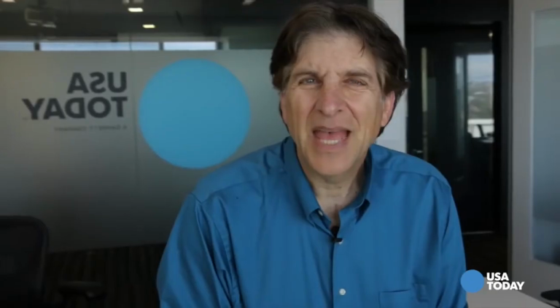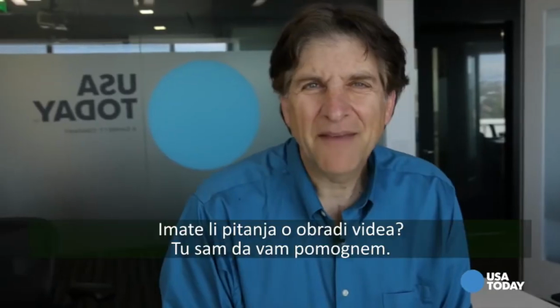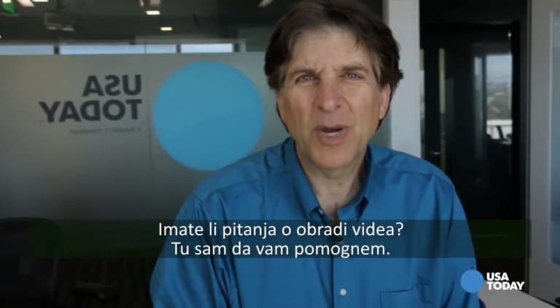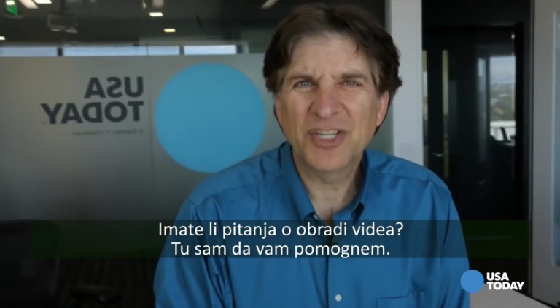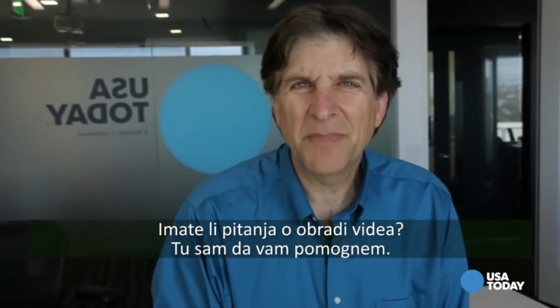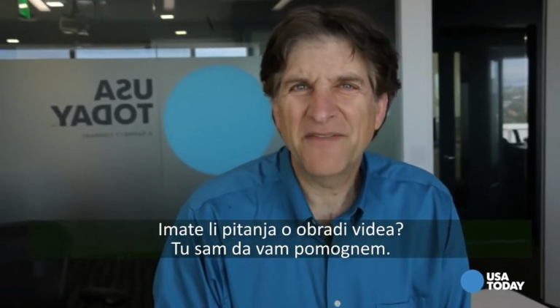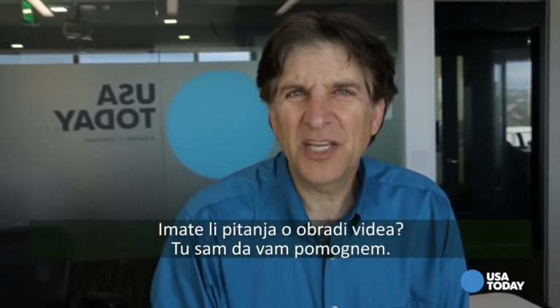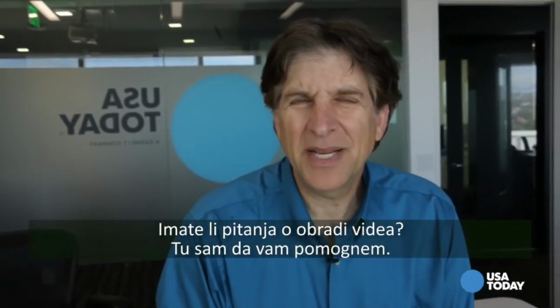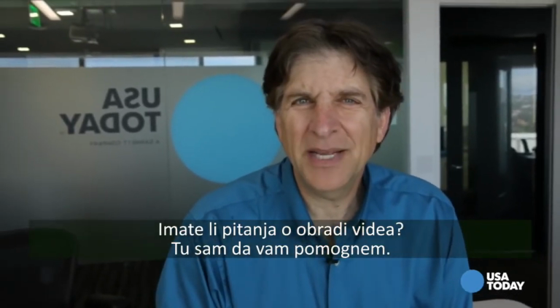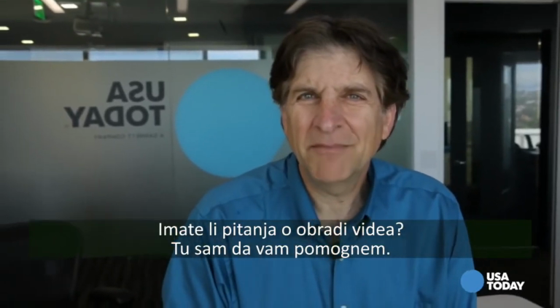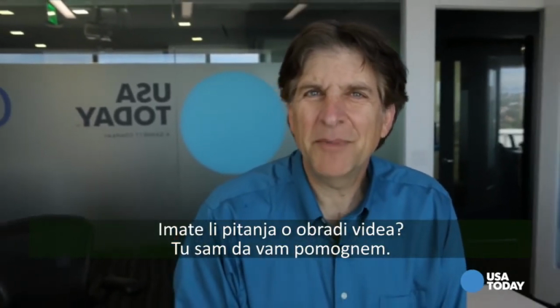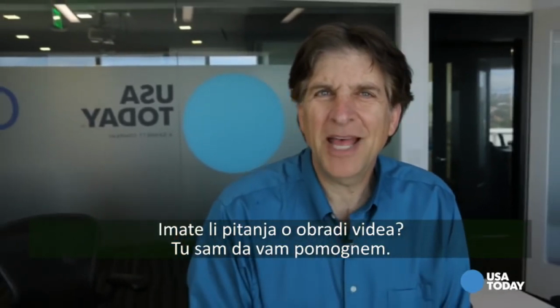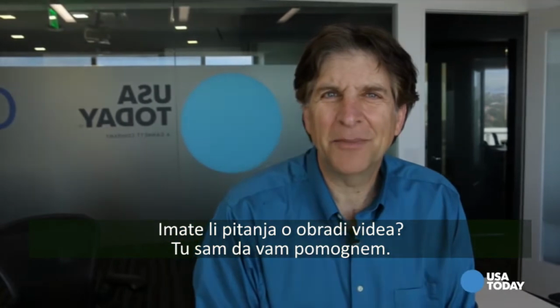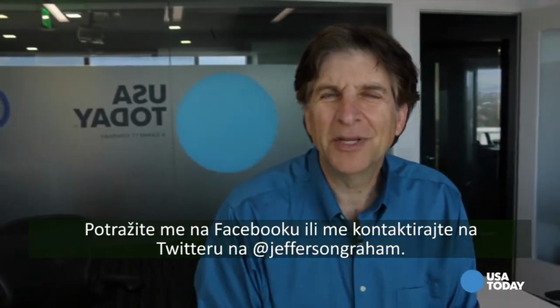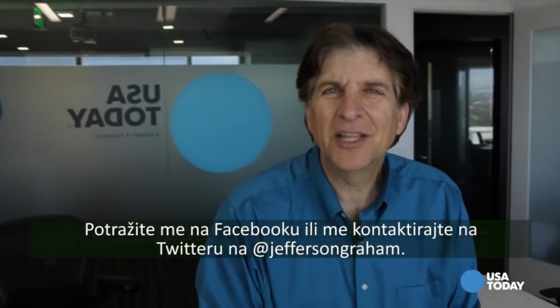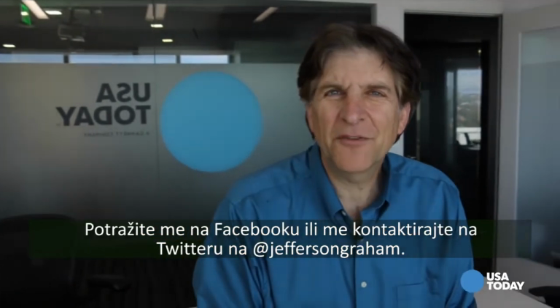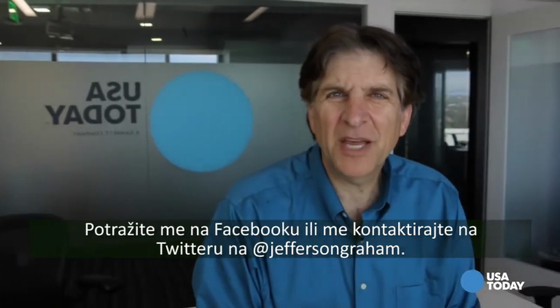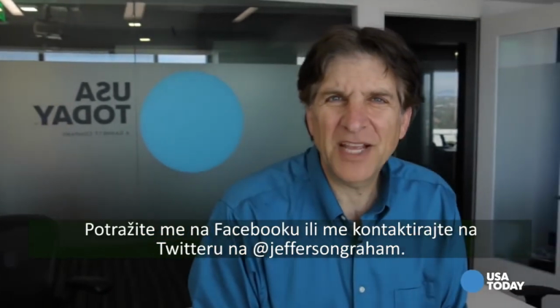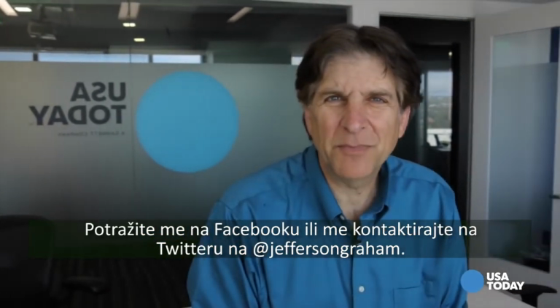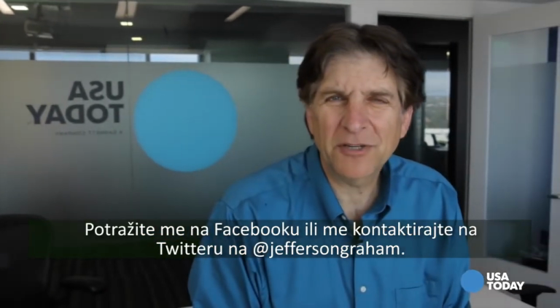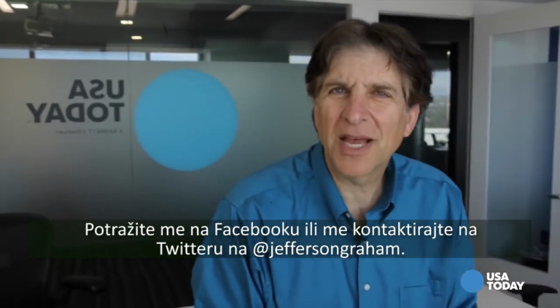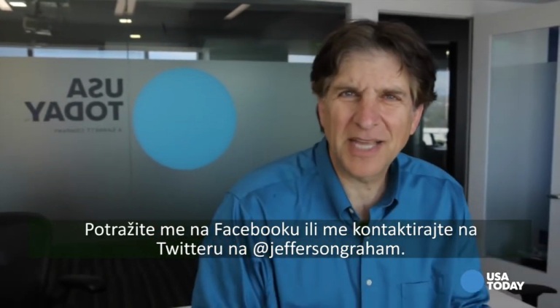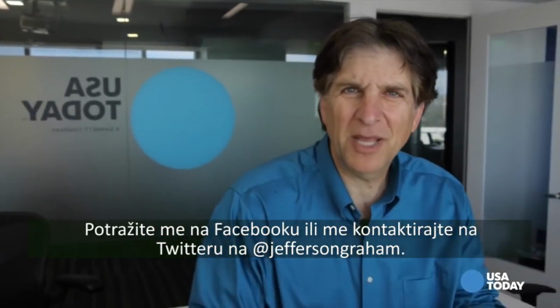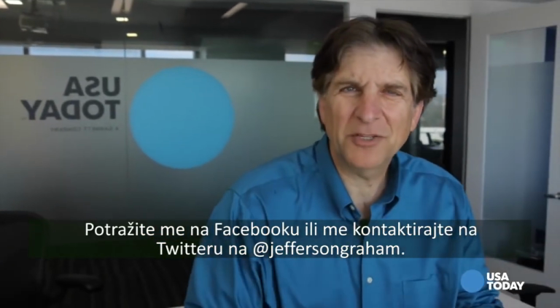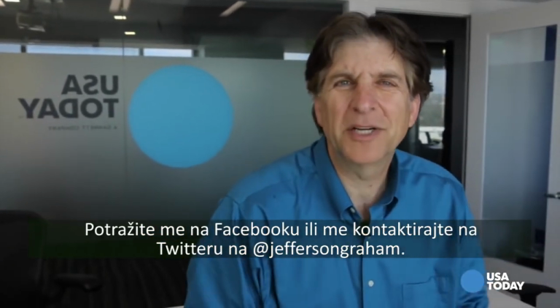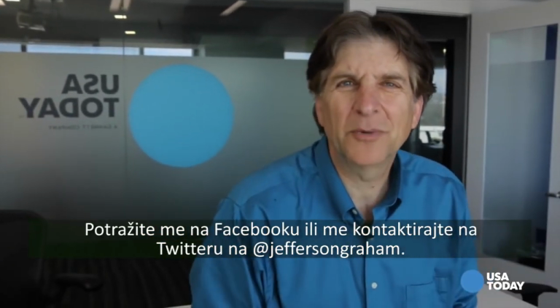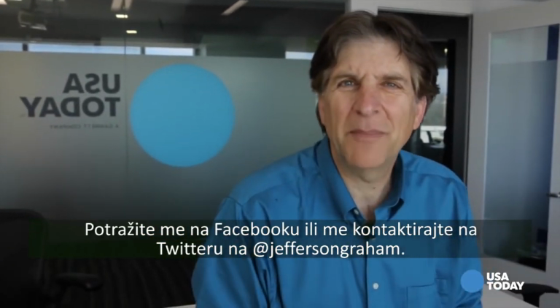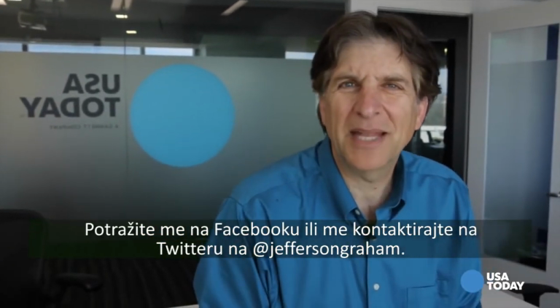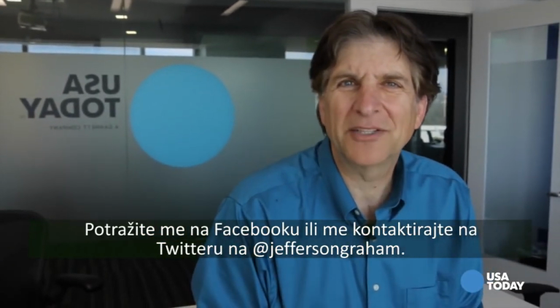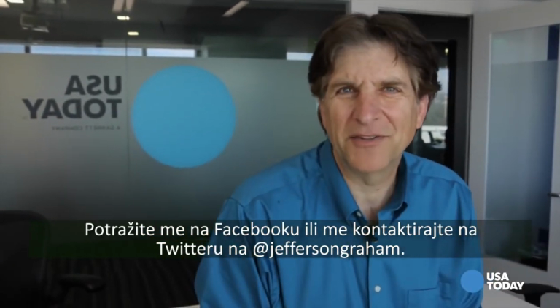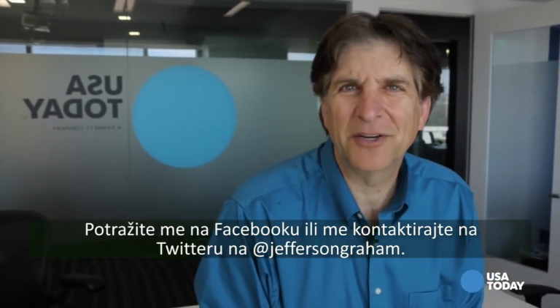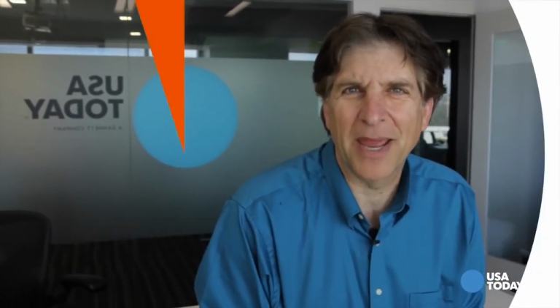Have questions about video editing? I'm here to help. Look for me on Facebook, or contact me on Twitter, where I'm at JeffersonGran.